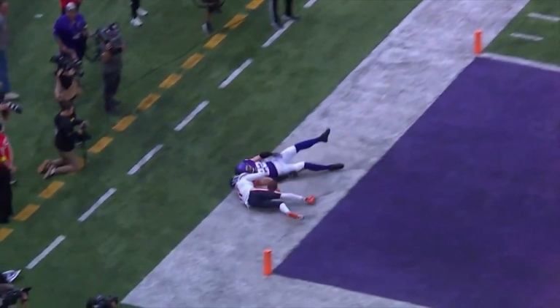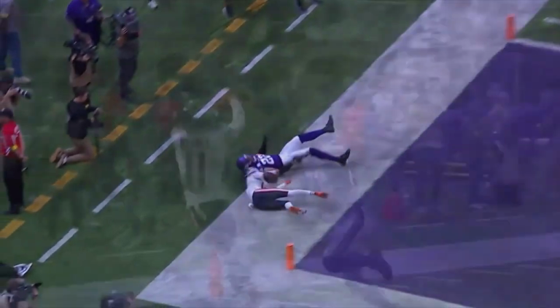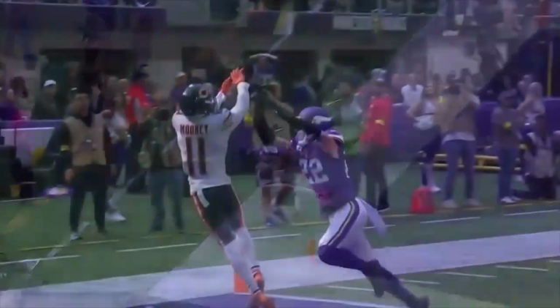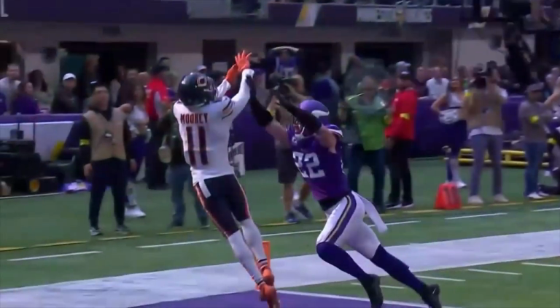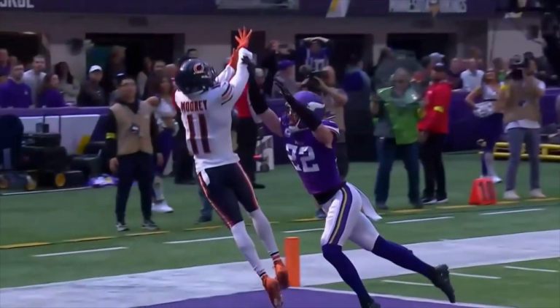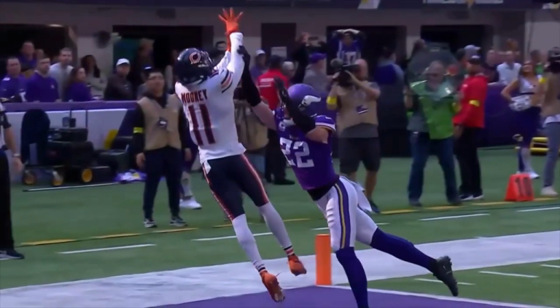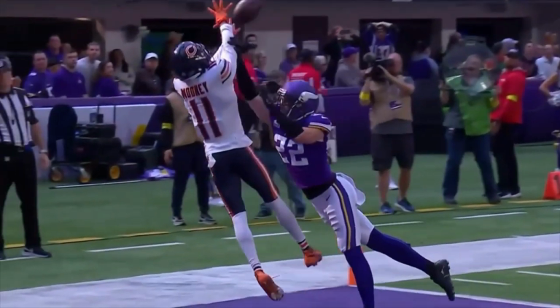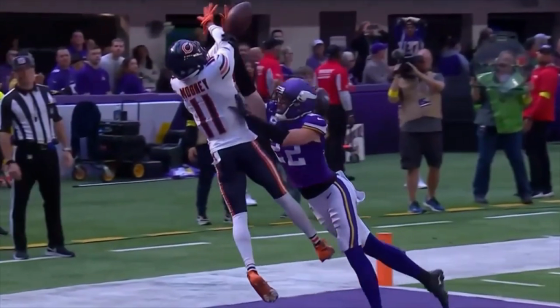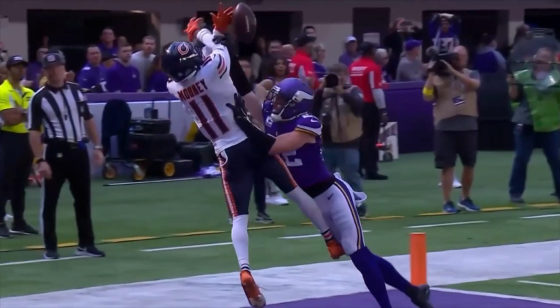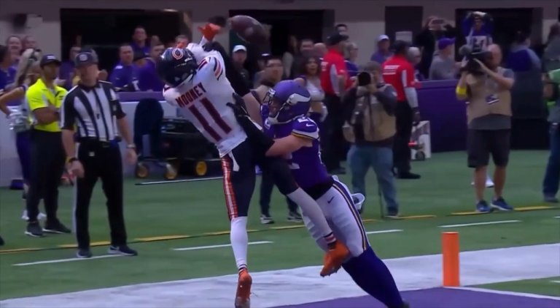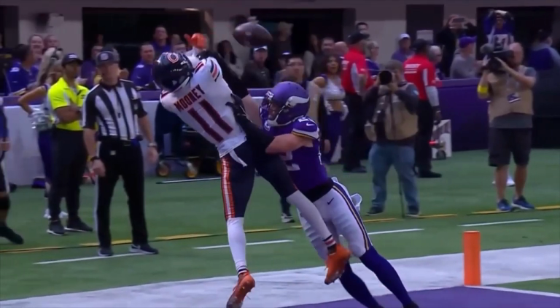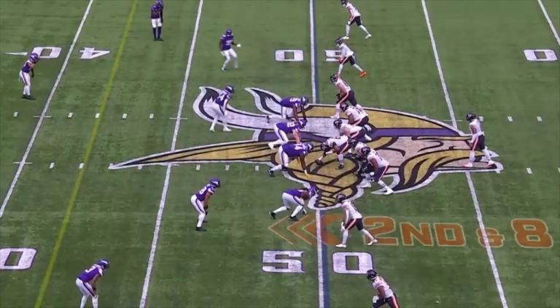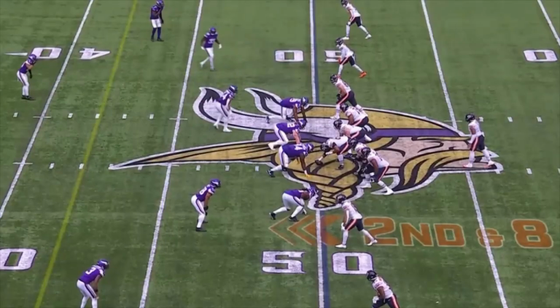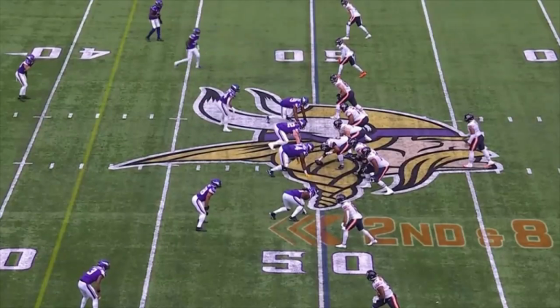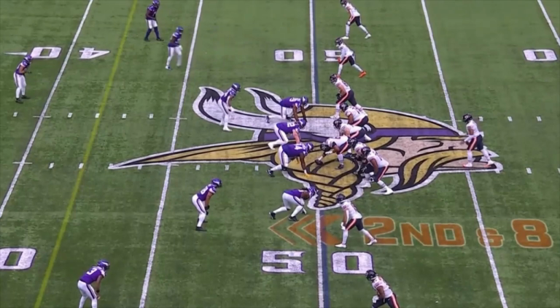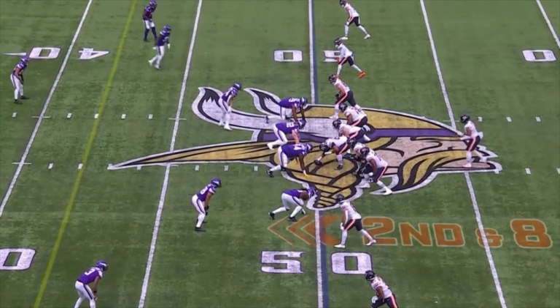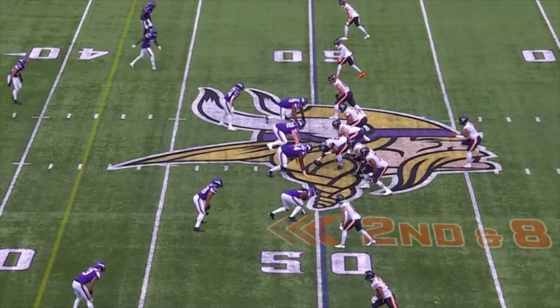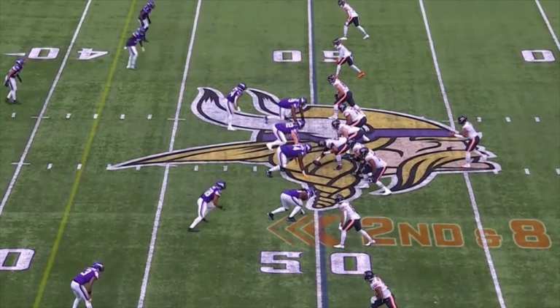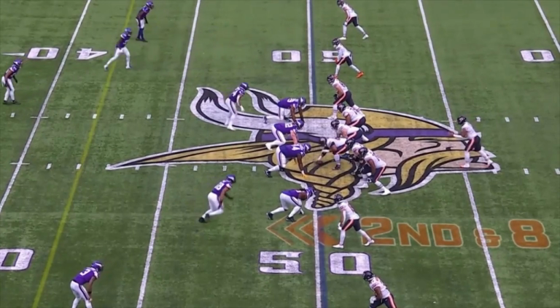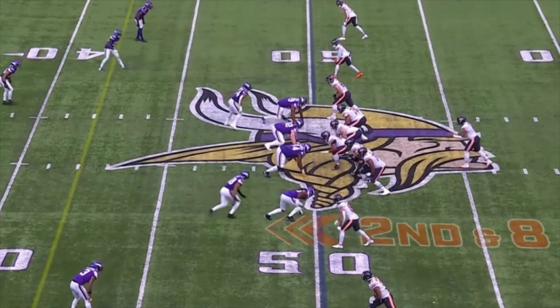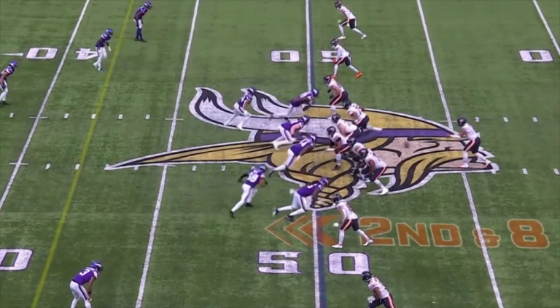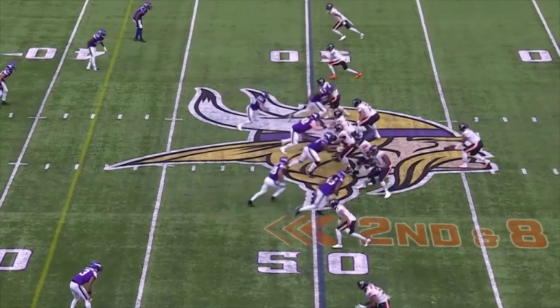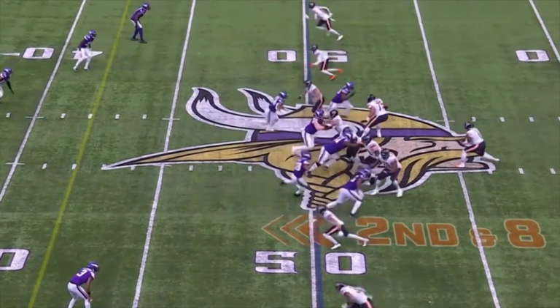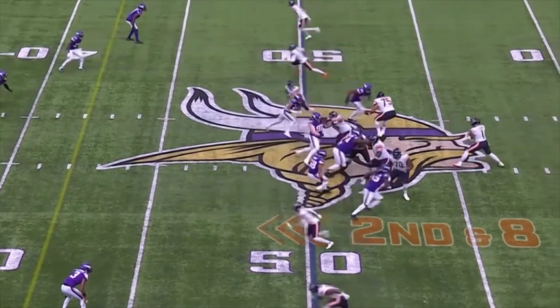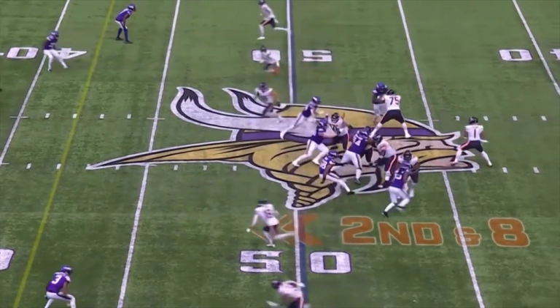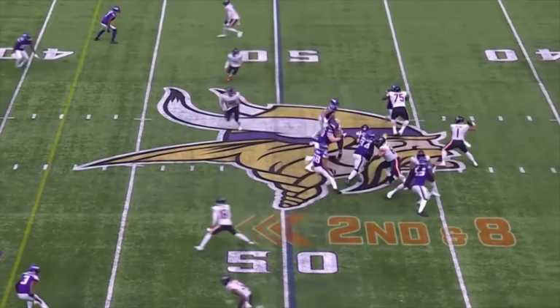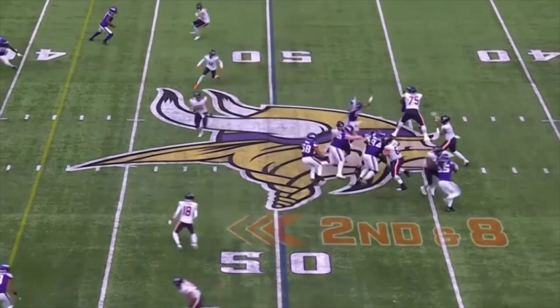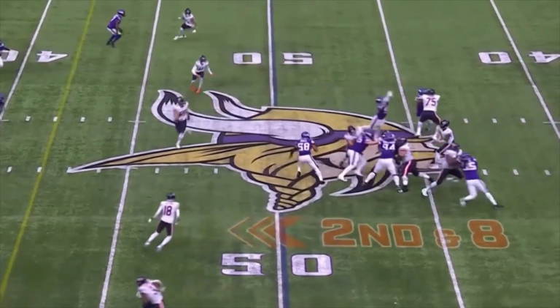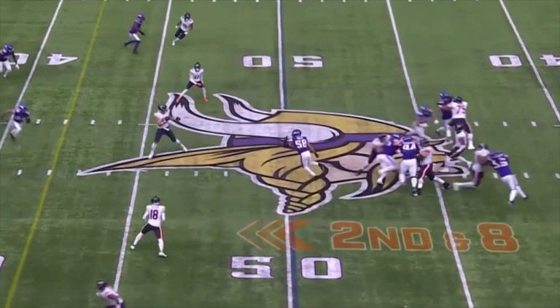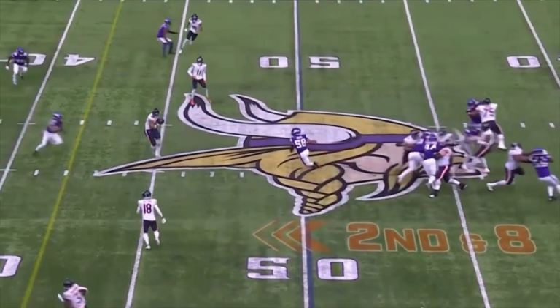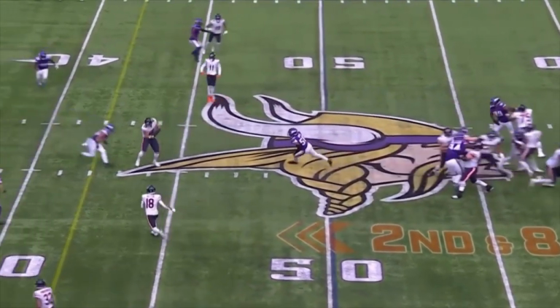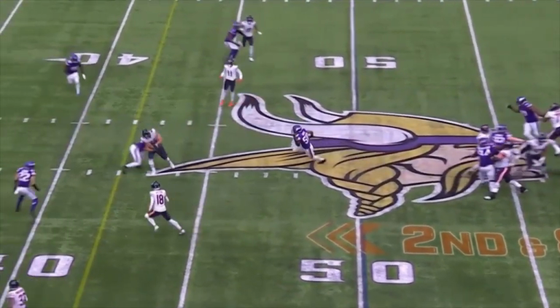Fields rushes for 50 yards and a touchdown, but it gets called back by a flag. Still, on the next play, he is able to pick up the first down.